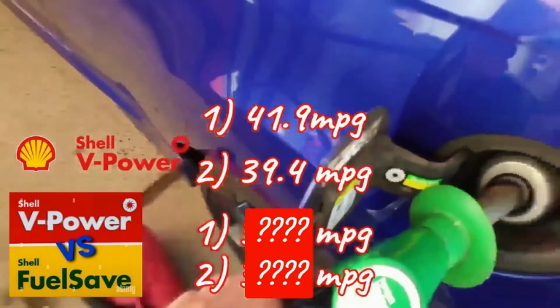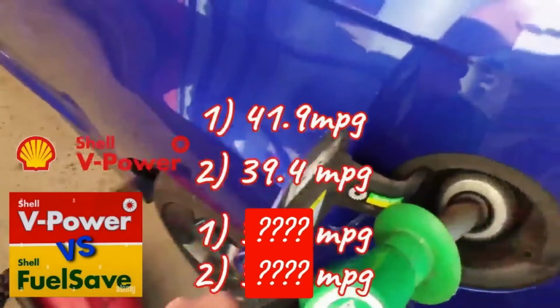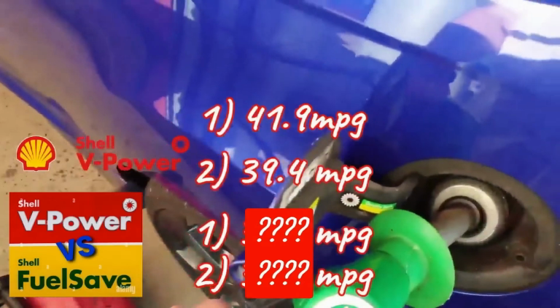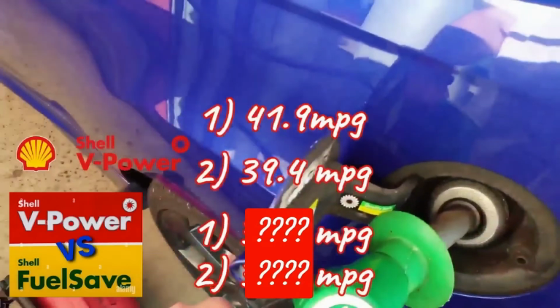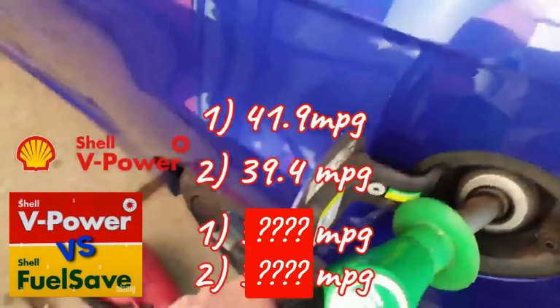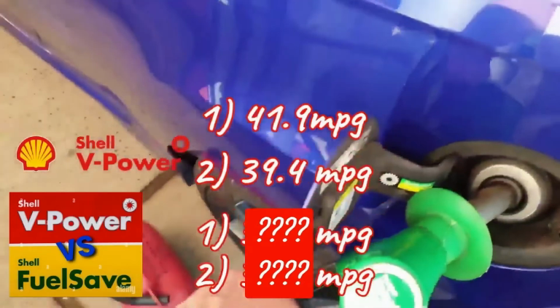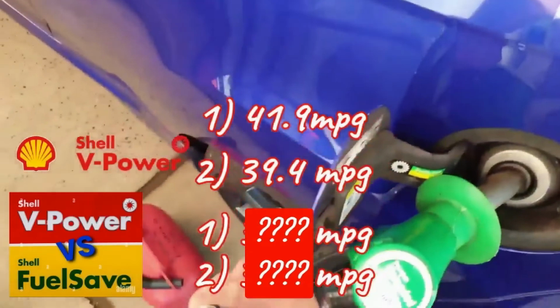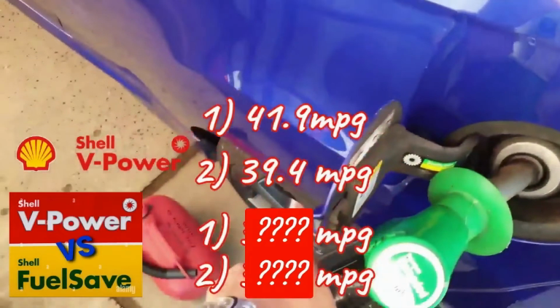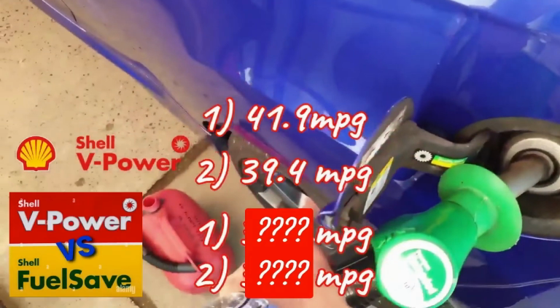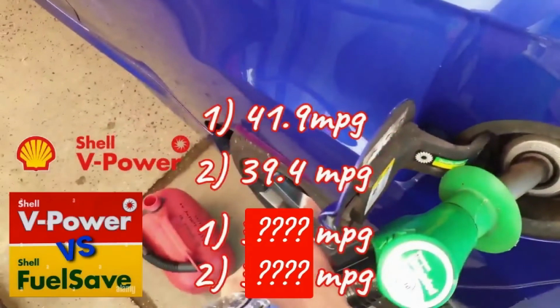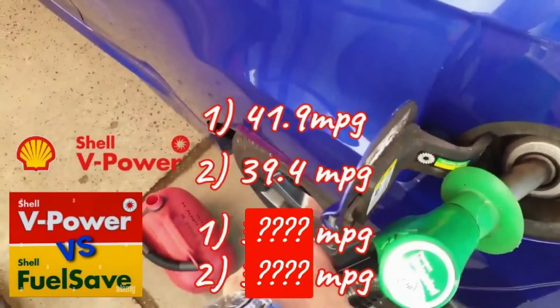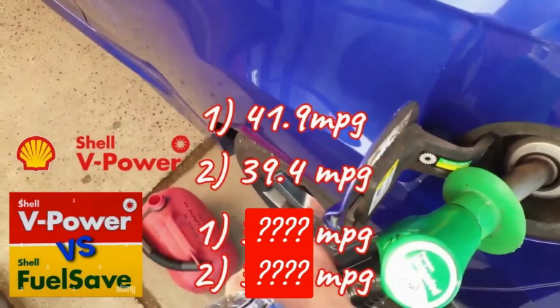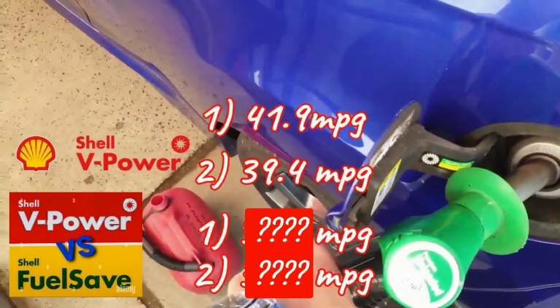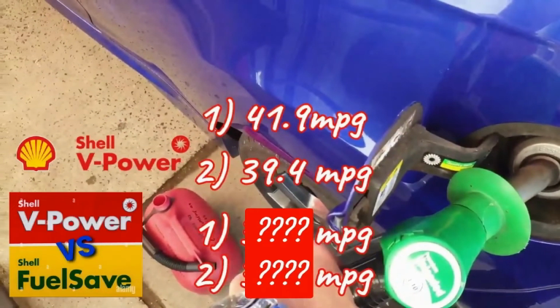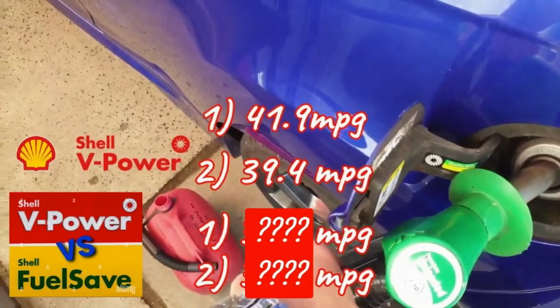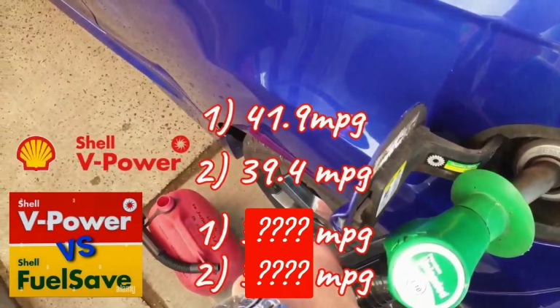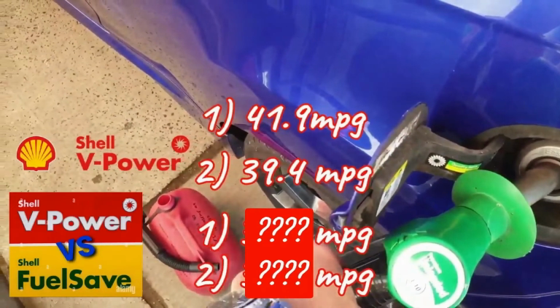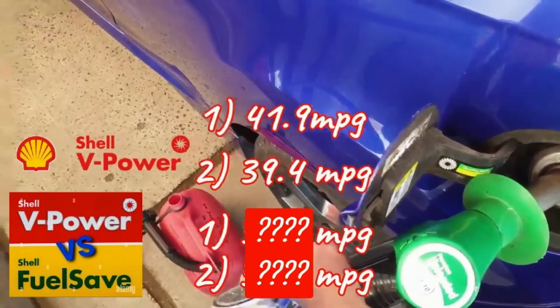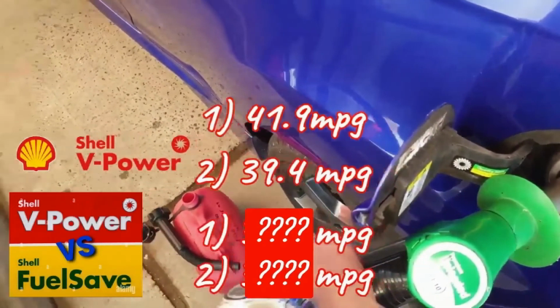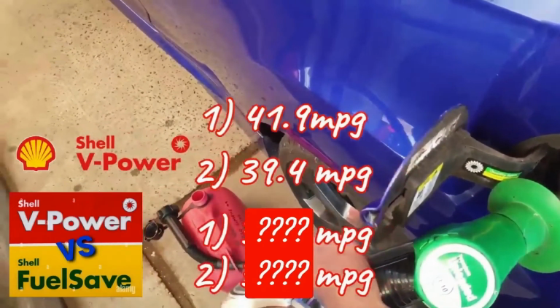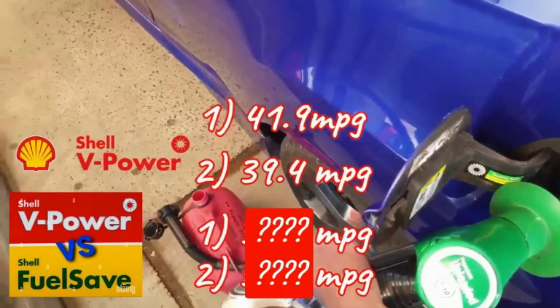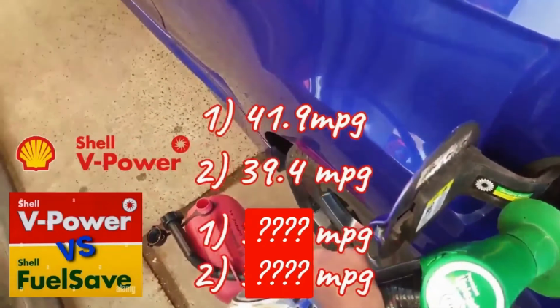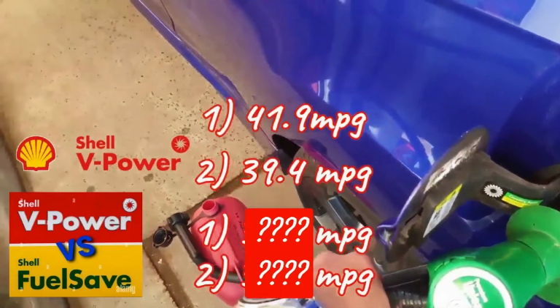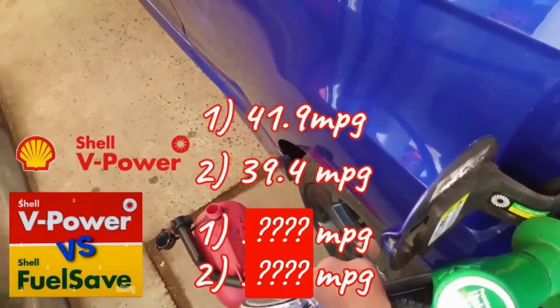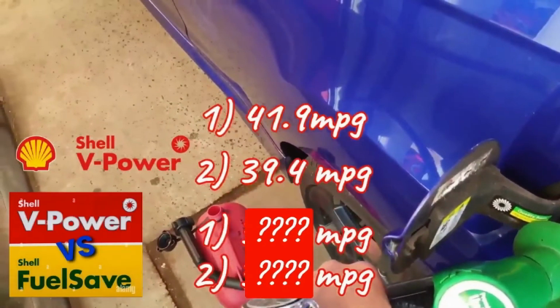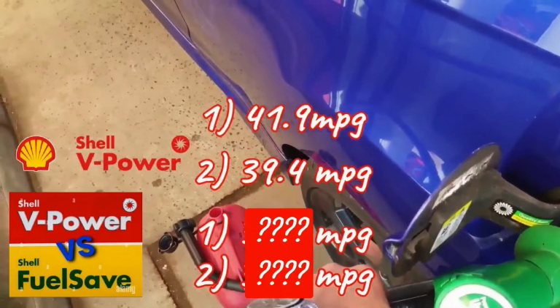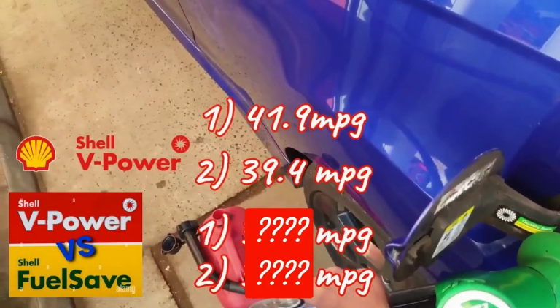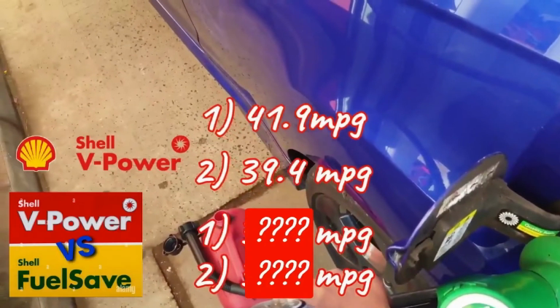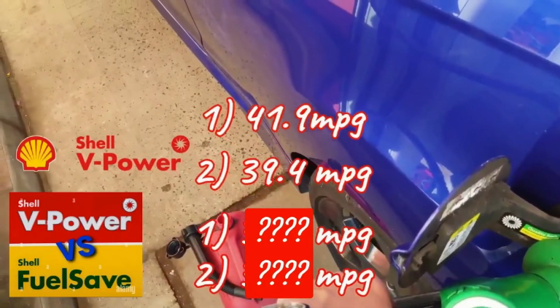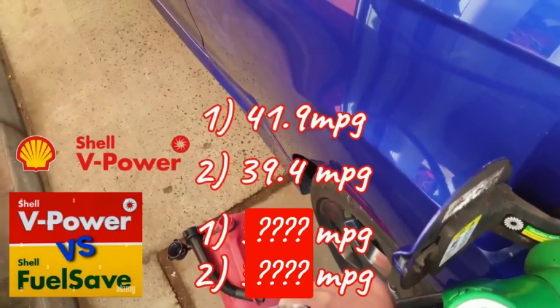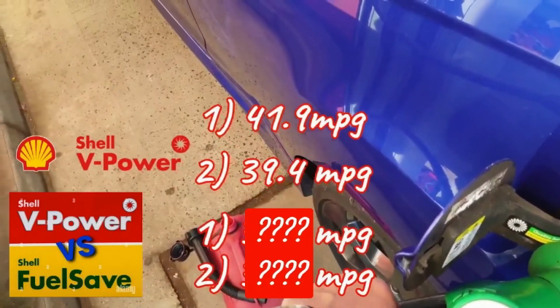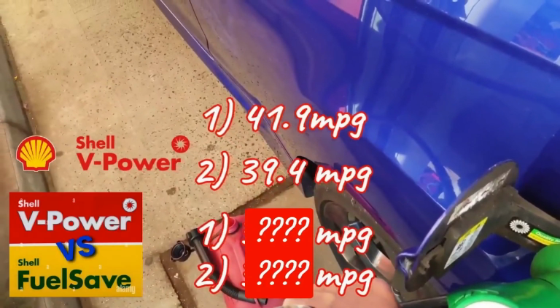I do this to see if there's much of a difference between driving styles and to take an average of the two before I work out the cost per mile.